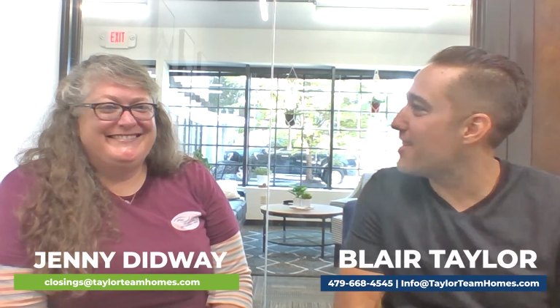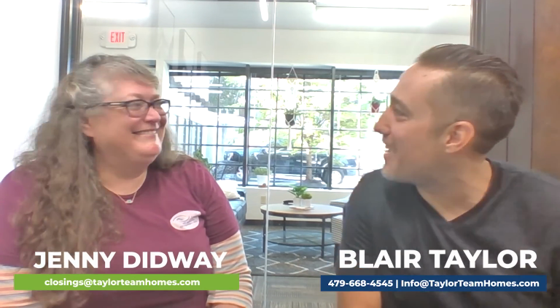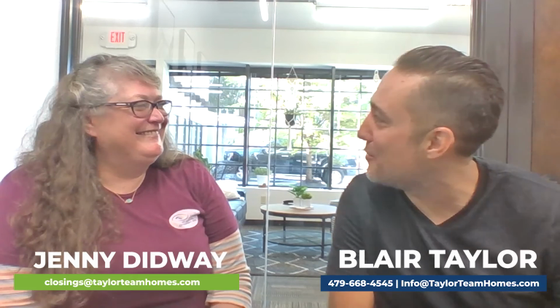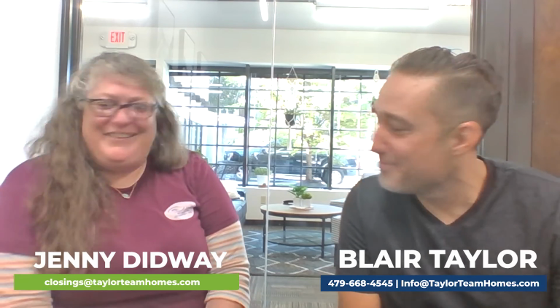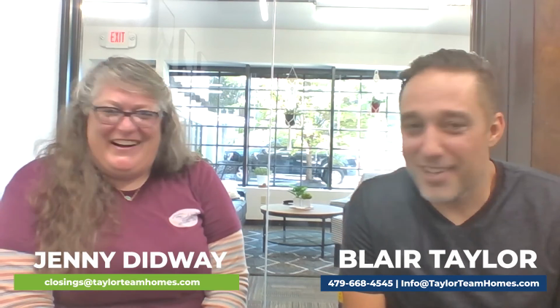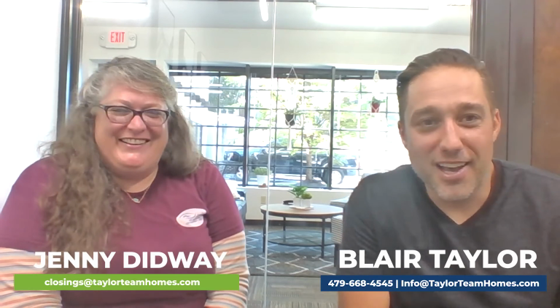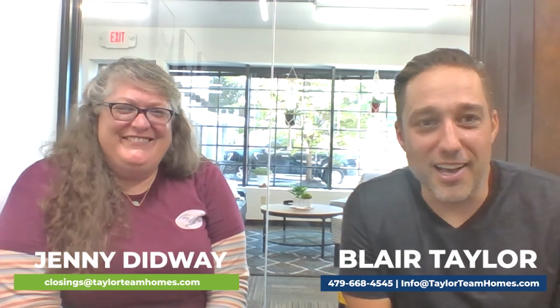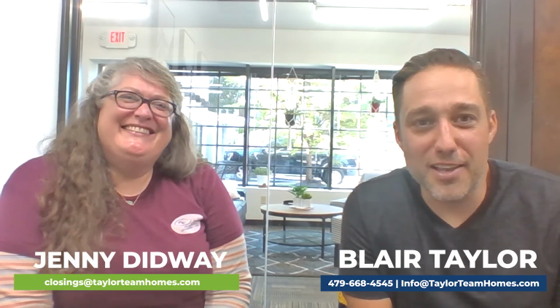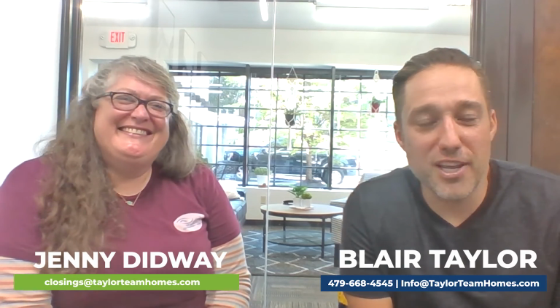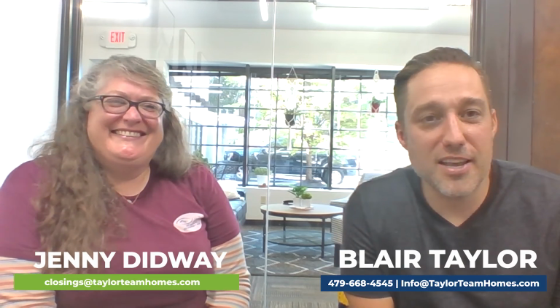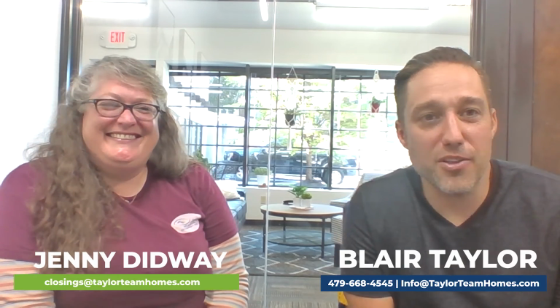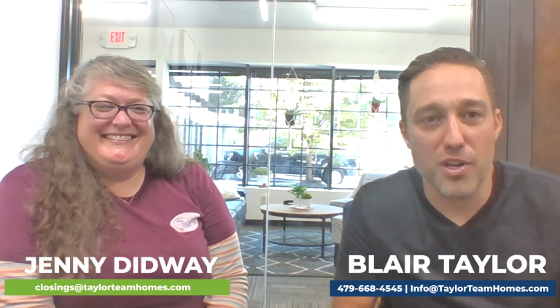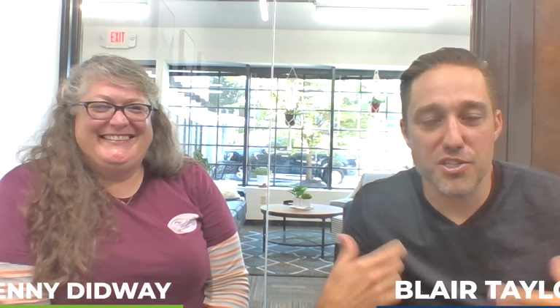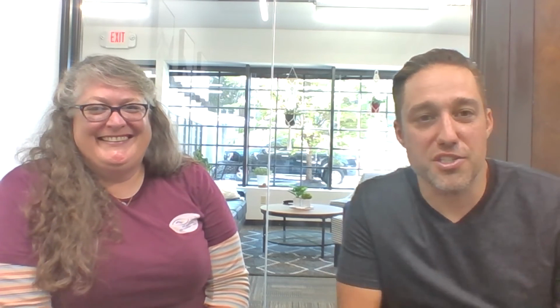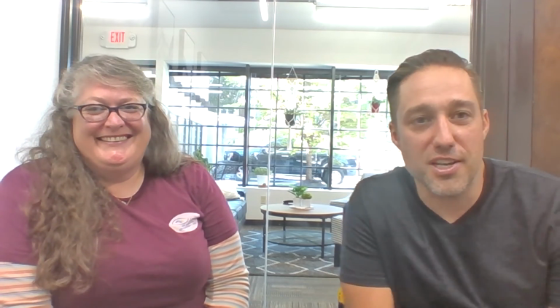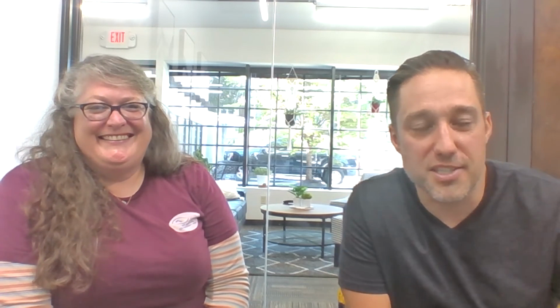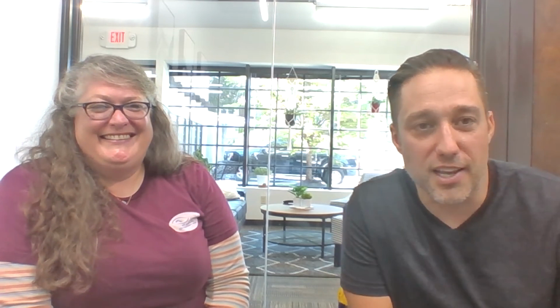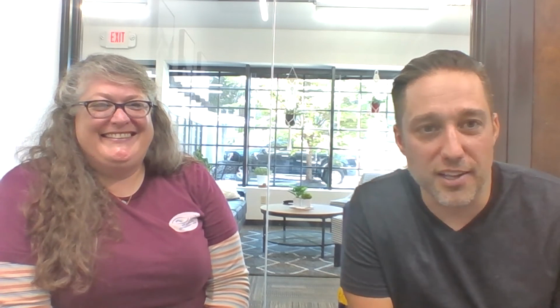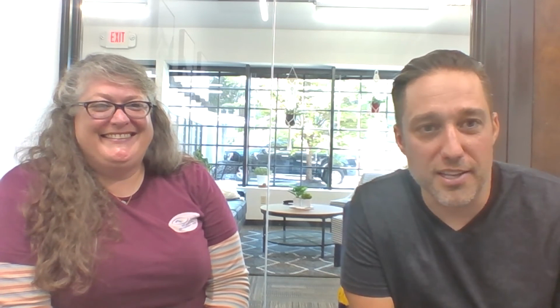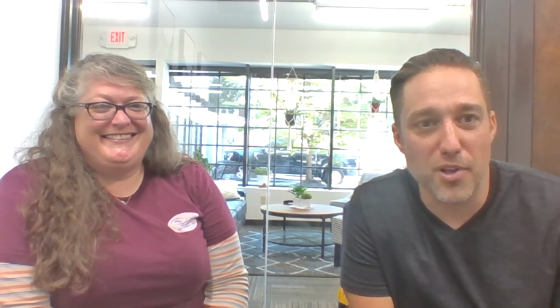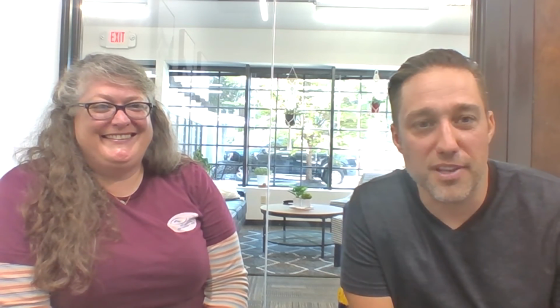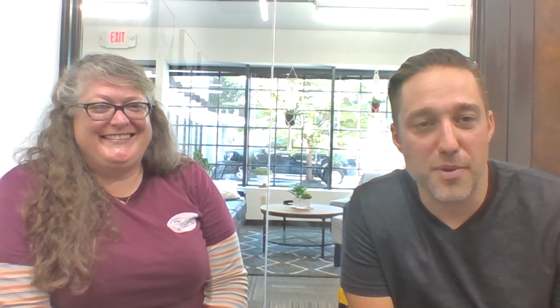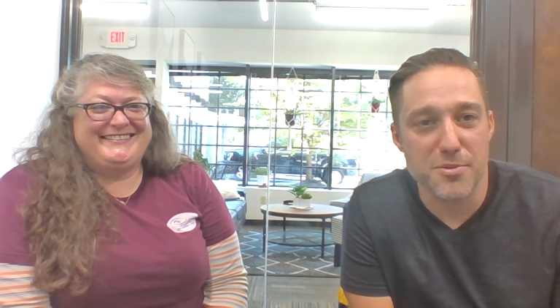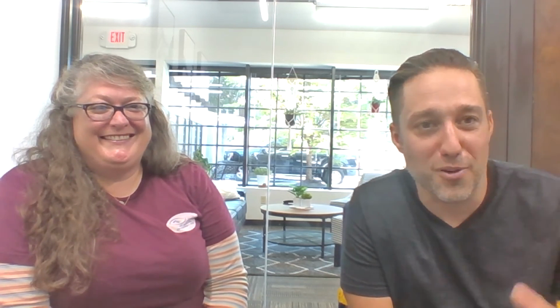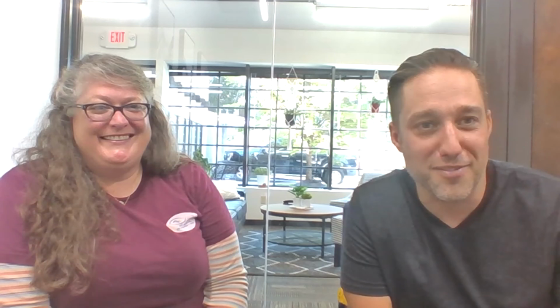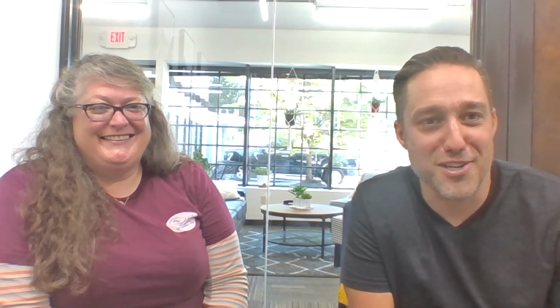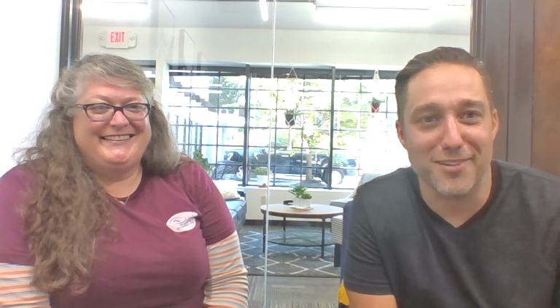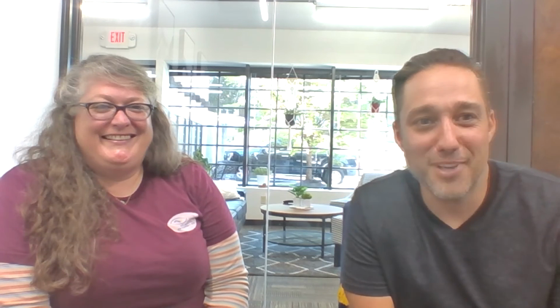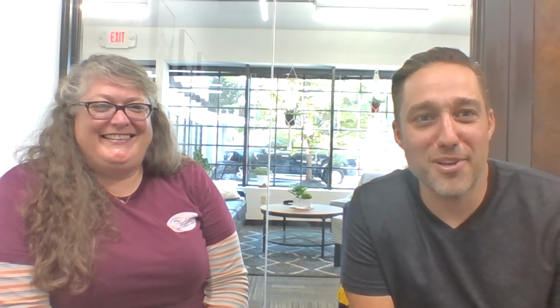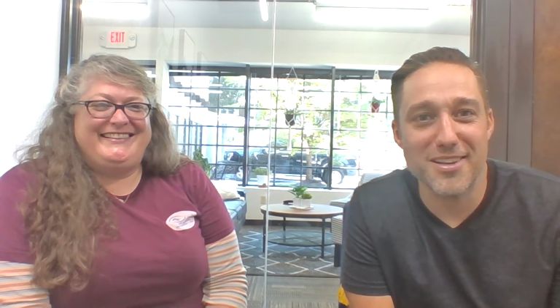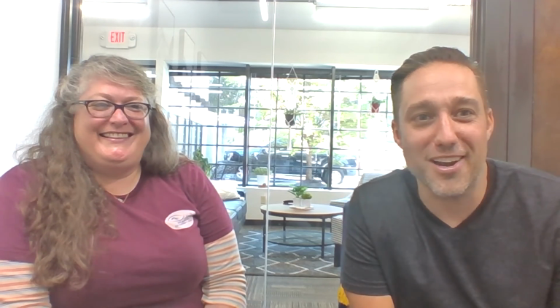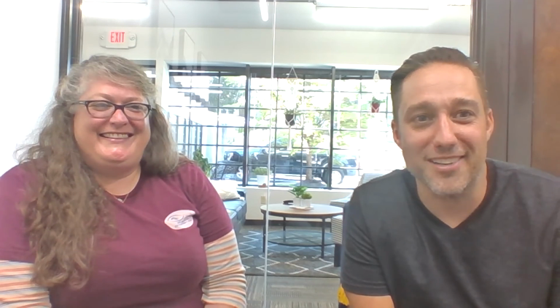Jenny, thank you. If you guys have any other questions, just send us an email with the information below or give us a shout. Hope you guys have a great day.